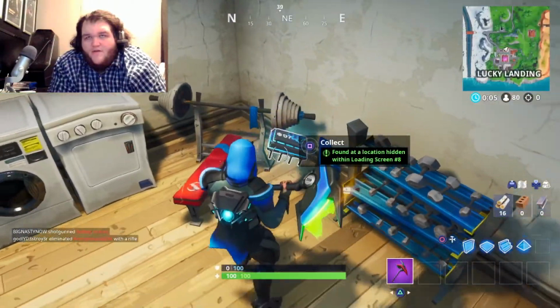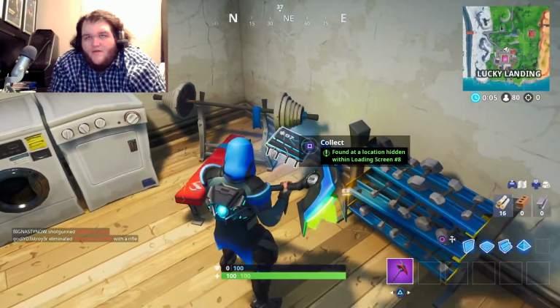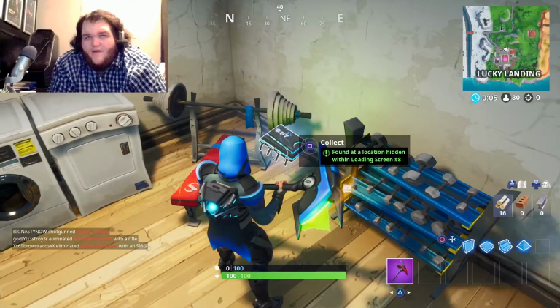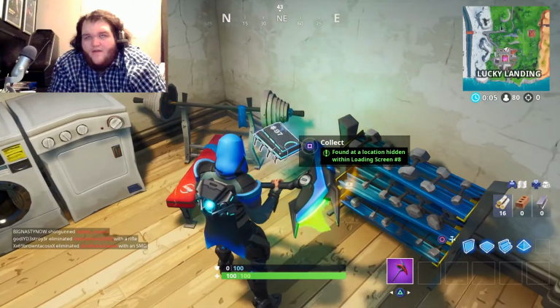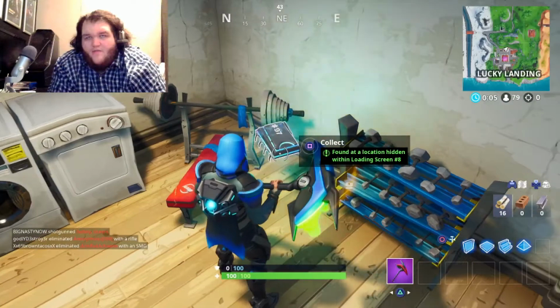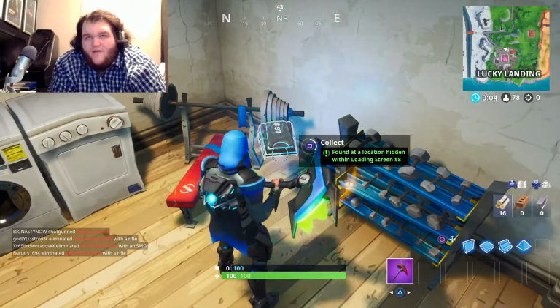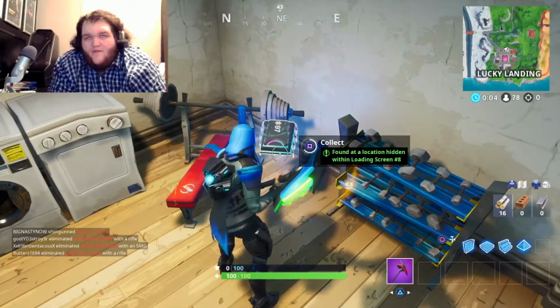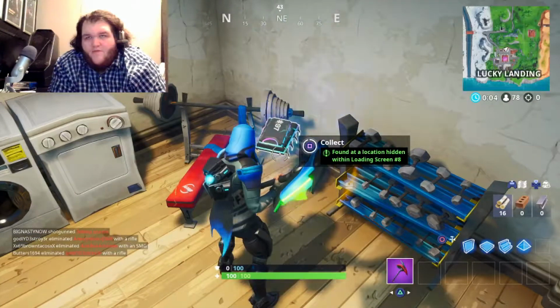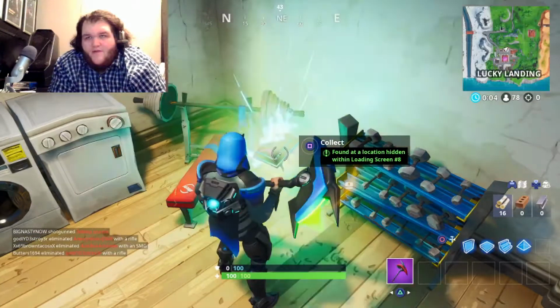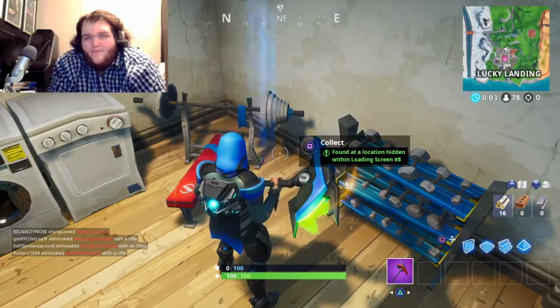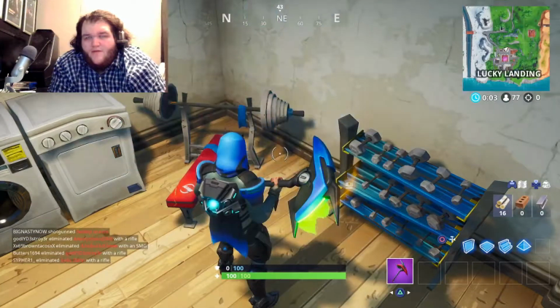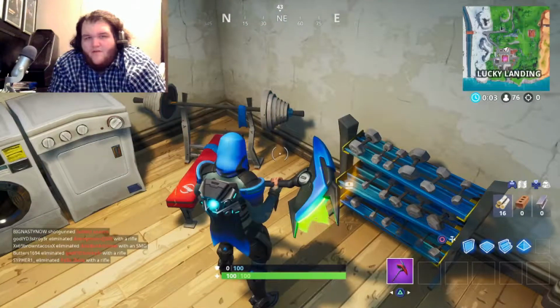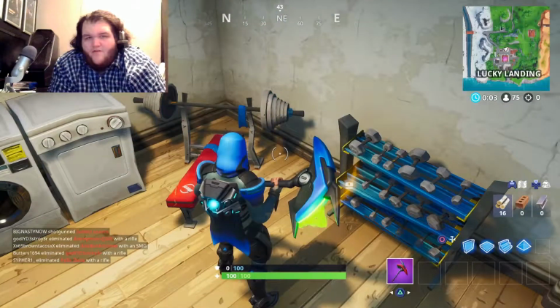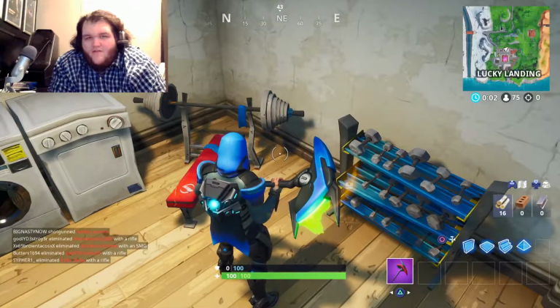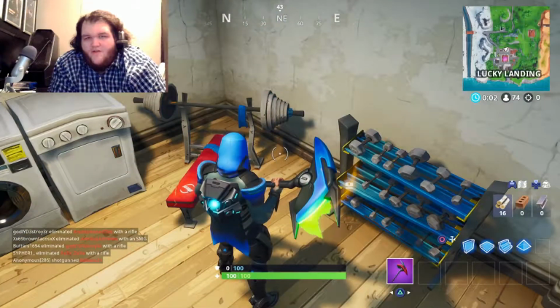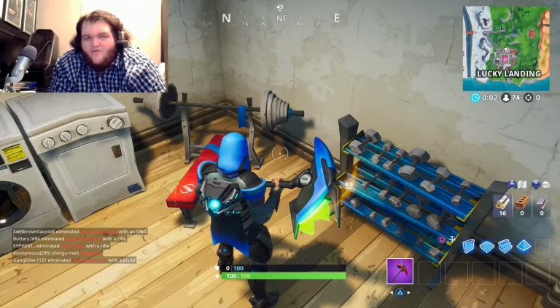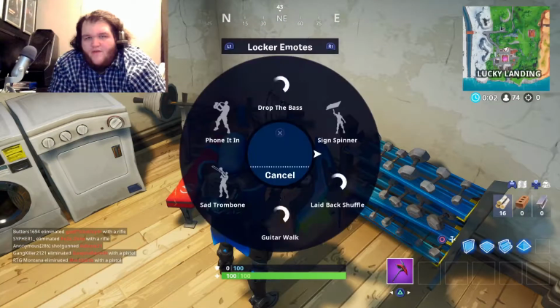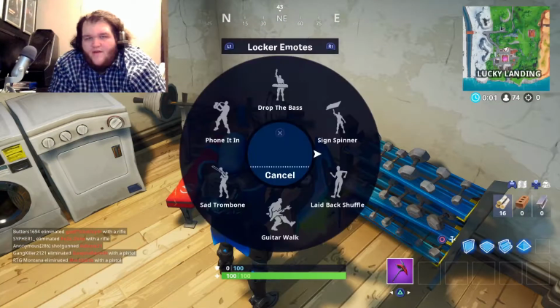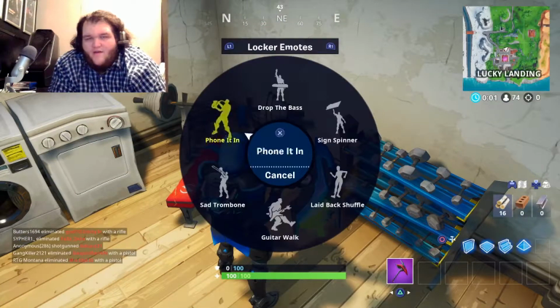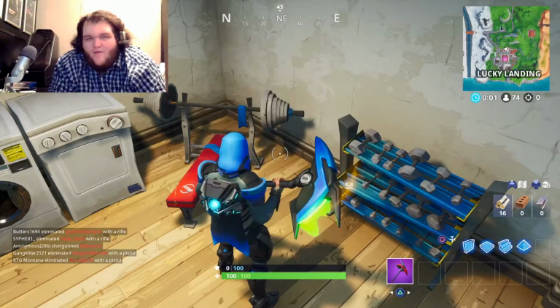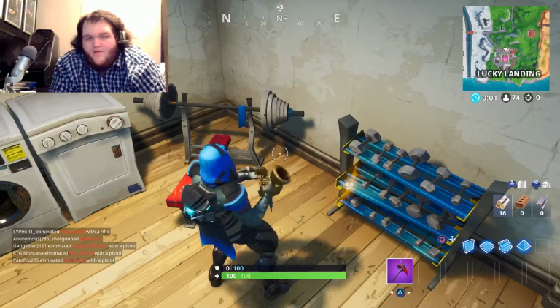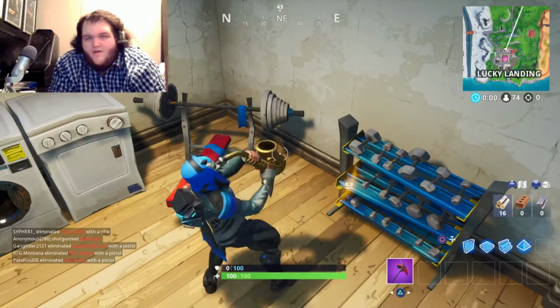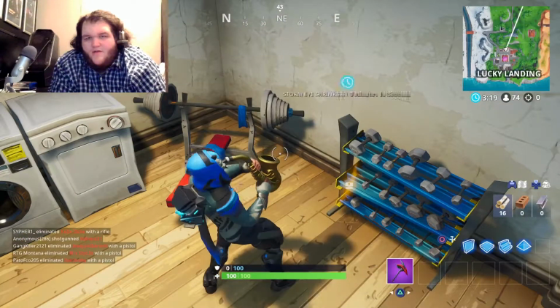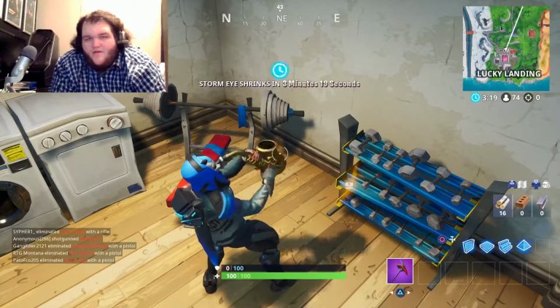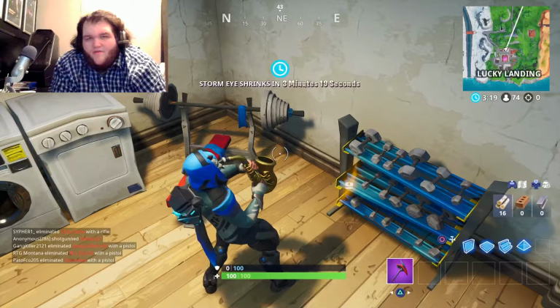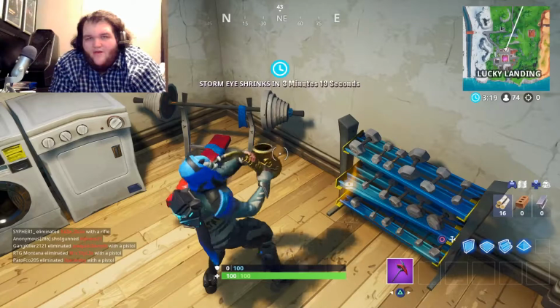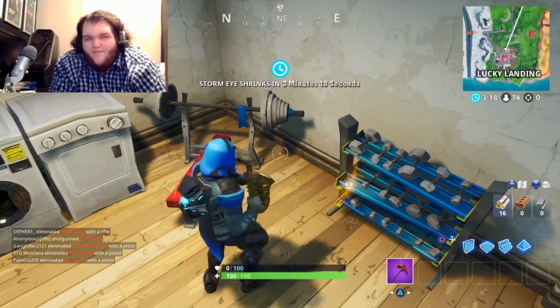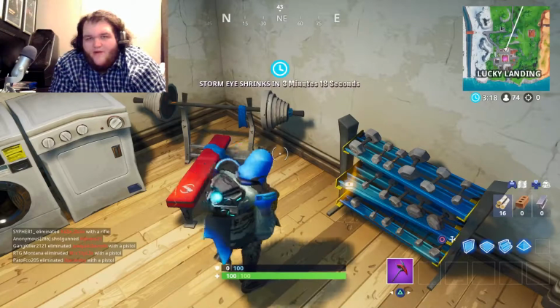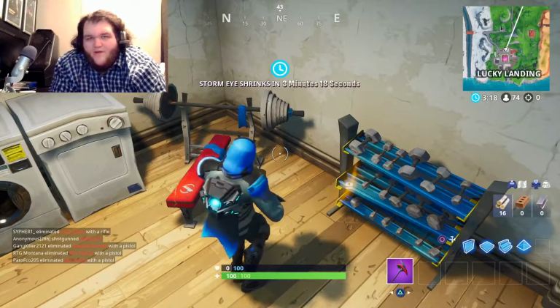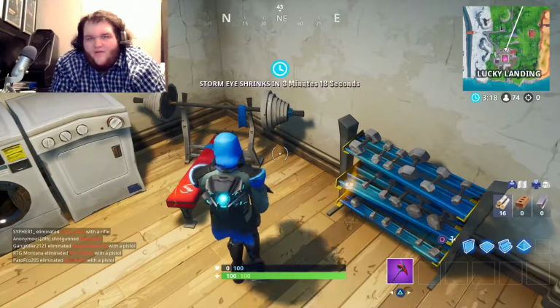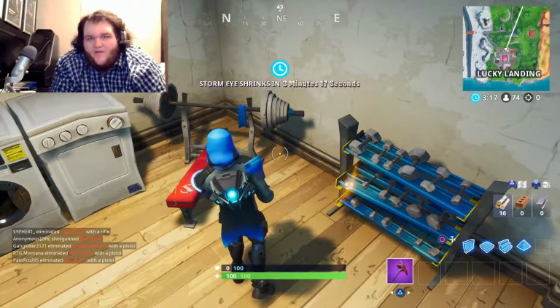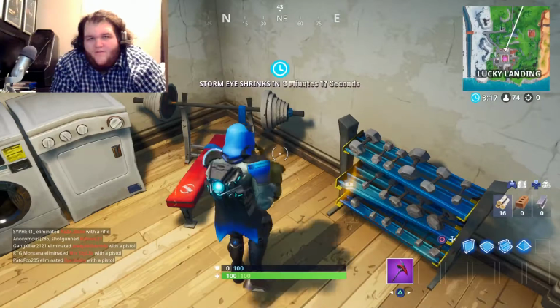It'll be right between this workout equipment right here, and that is the Week 8 Hidden Fort. Thanks for watching guys. If you did enjoy and want more, leave a like, comment, subscribe, and I'll see you in the next one.